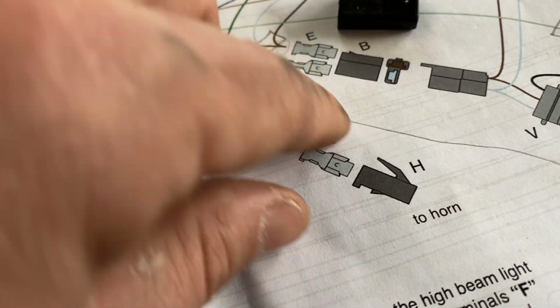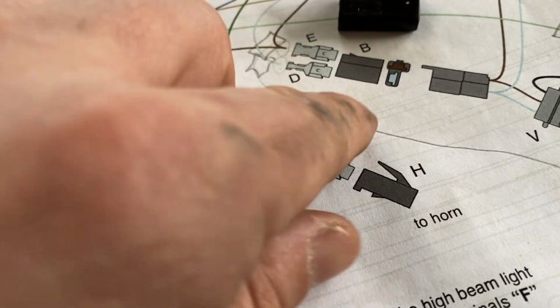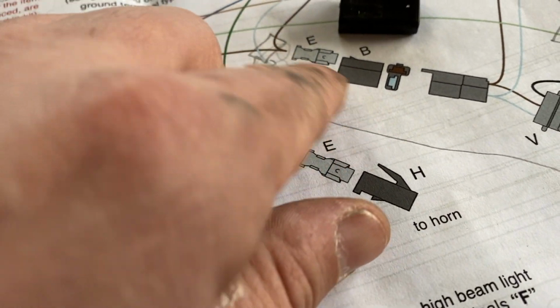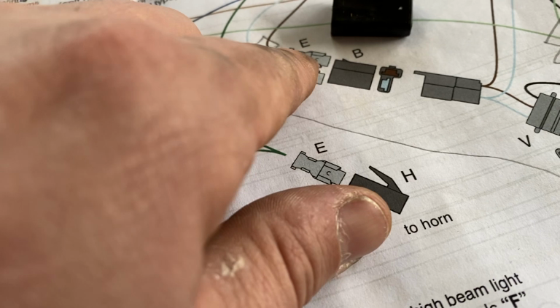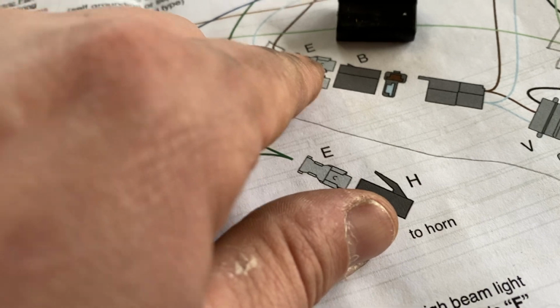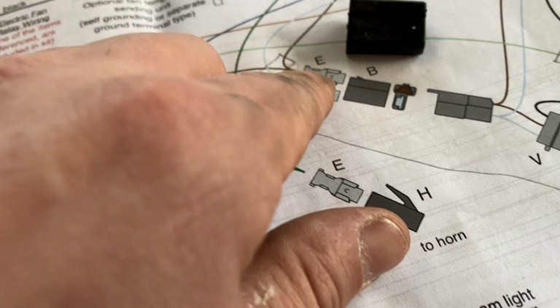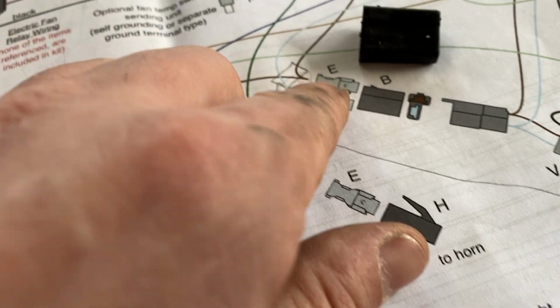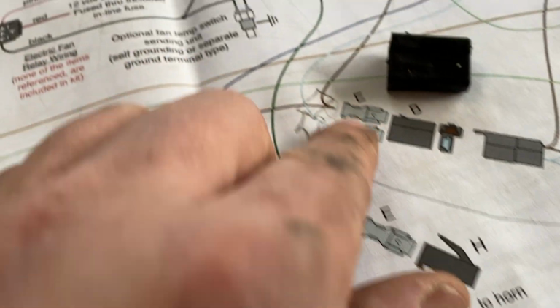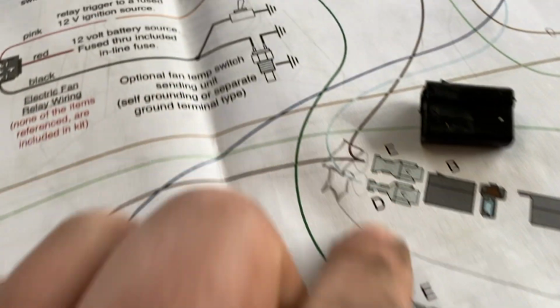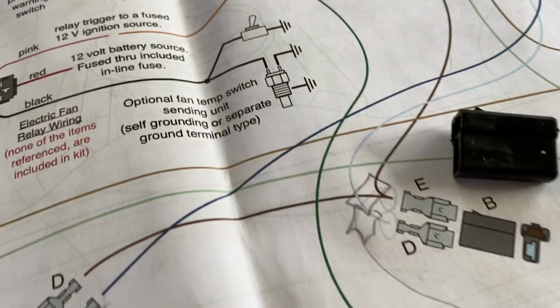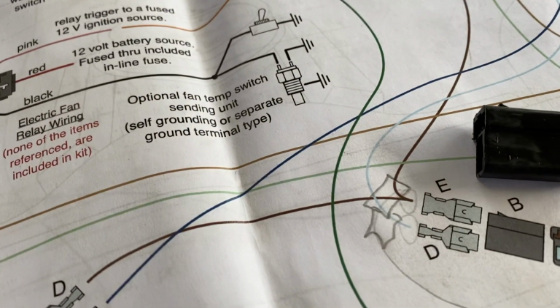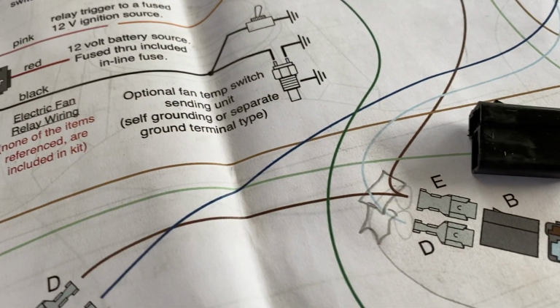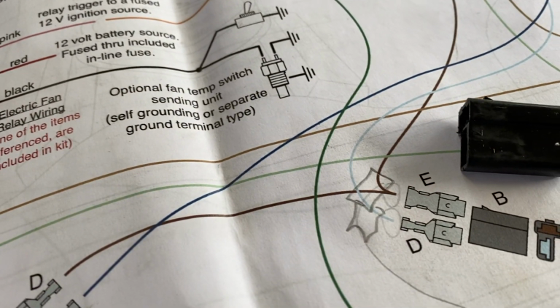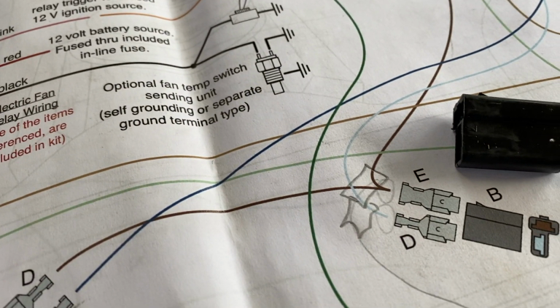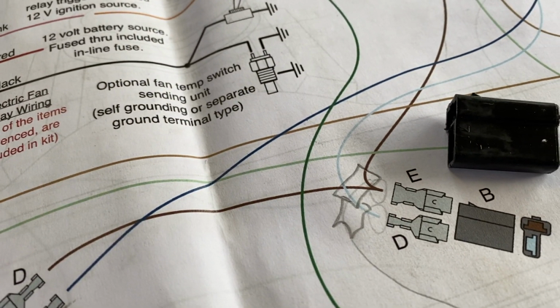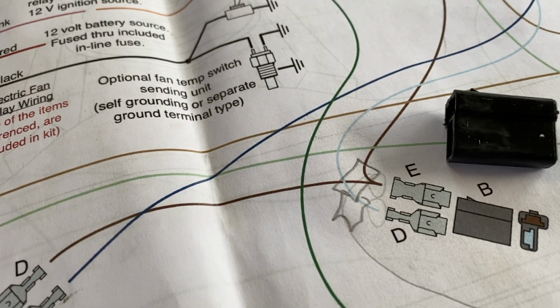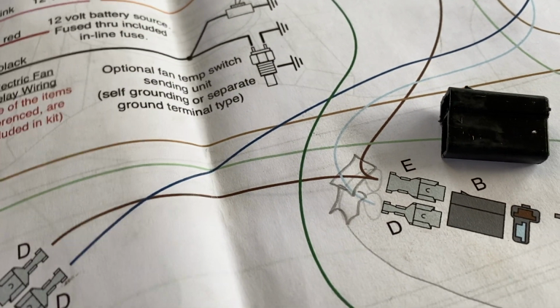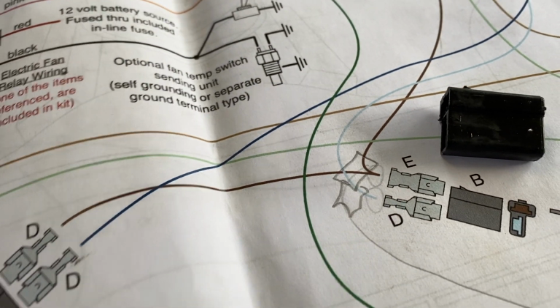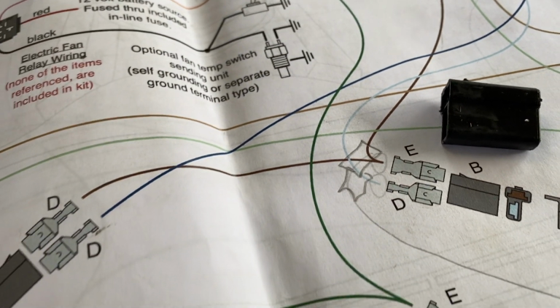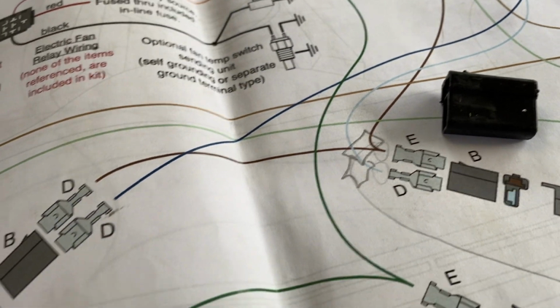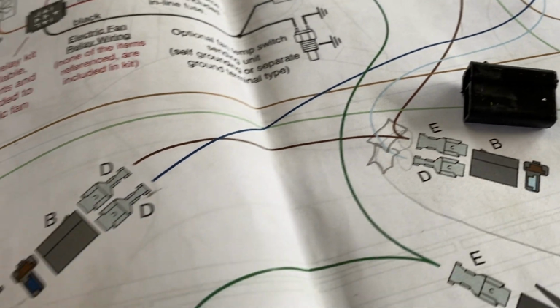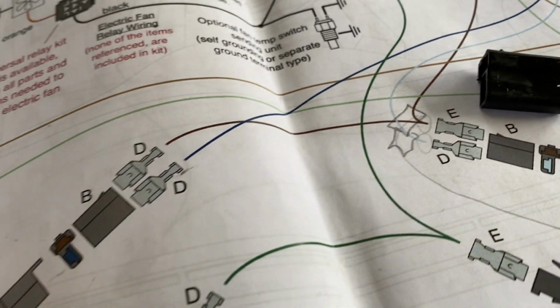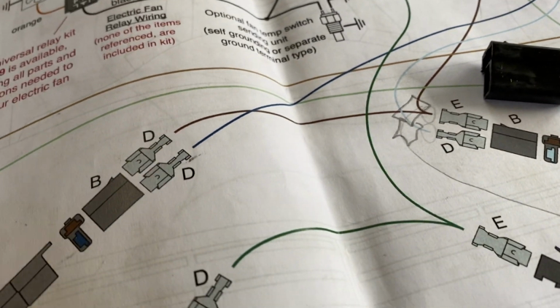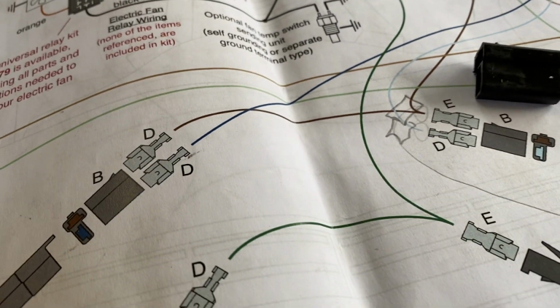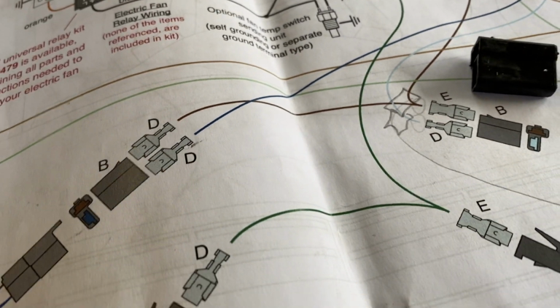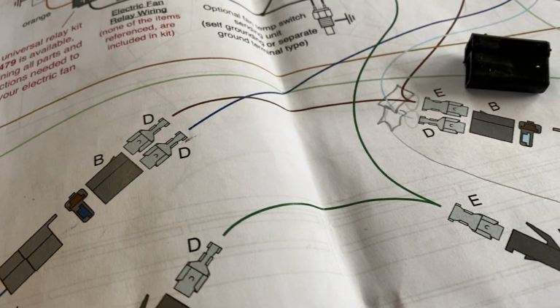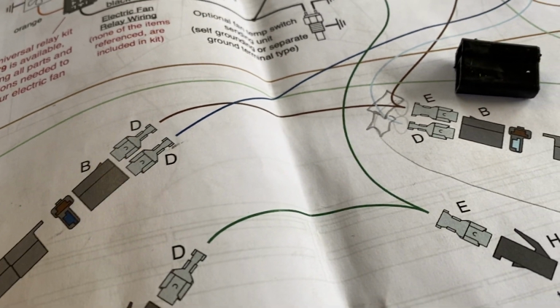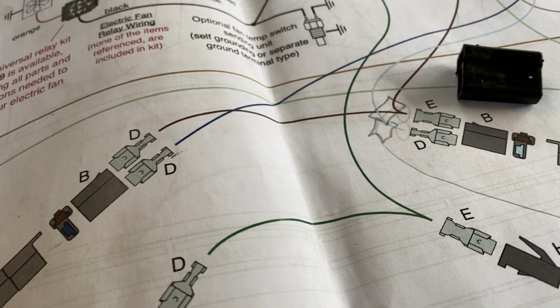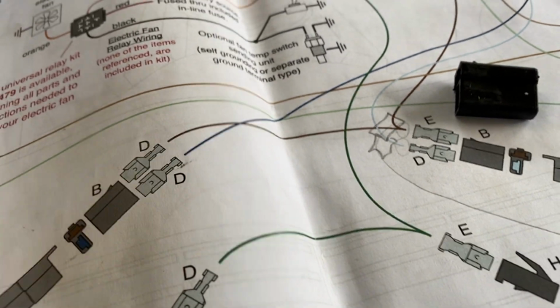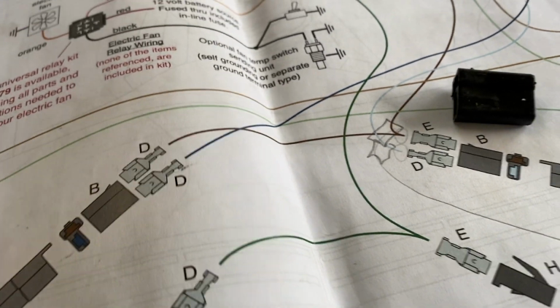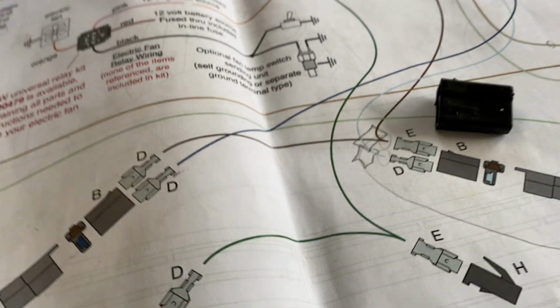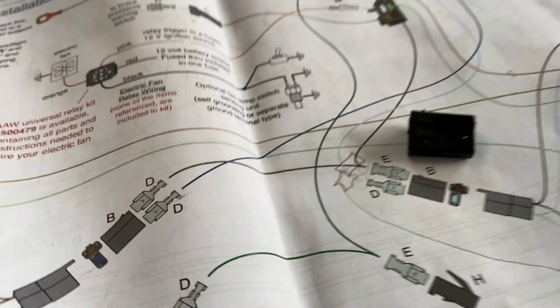We're going to have an A and D turn, and we're going to have a B and D turn.